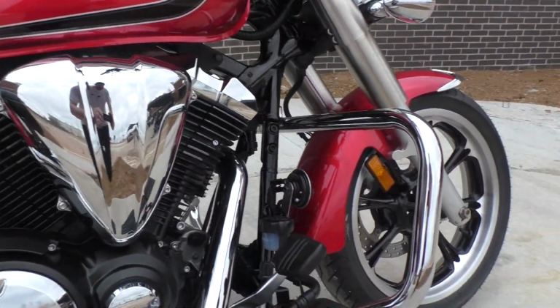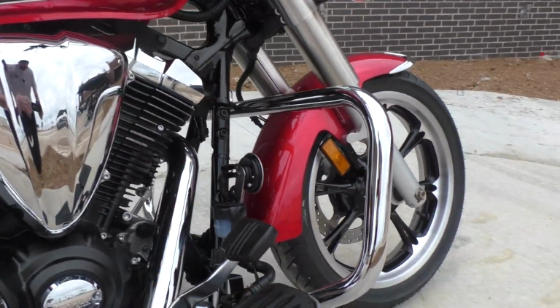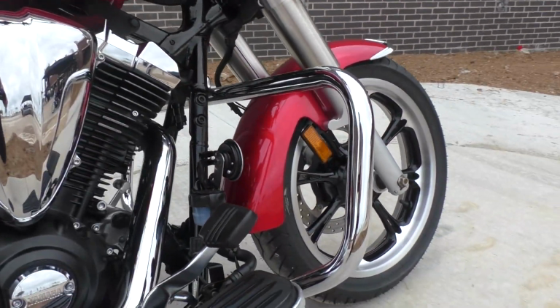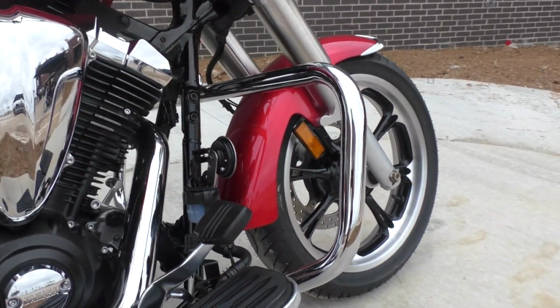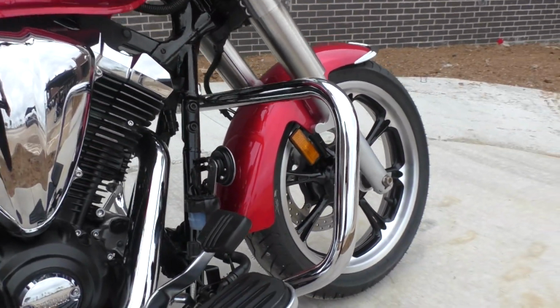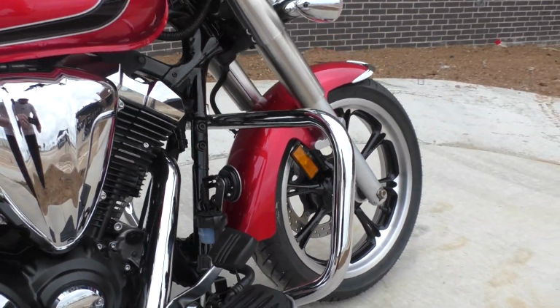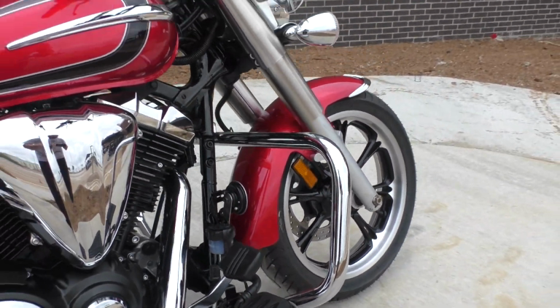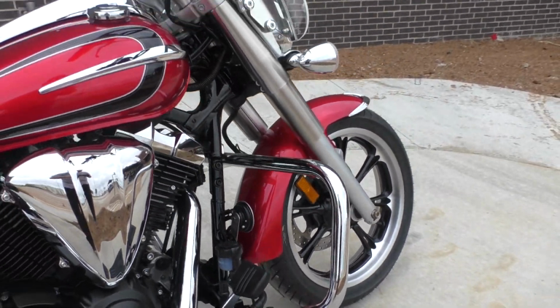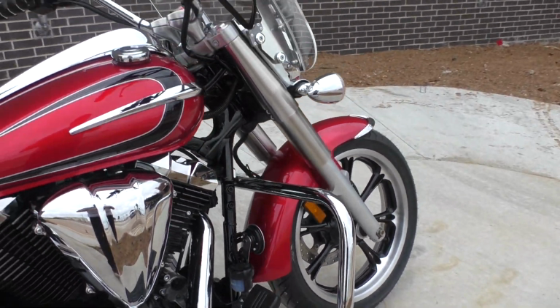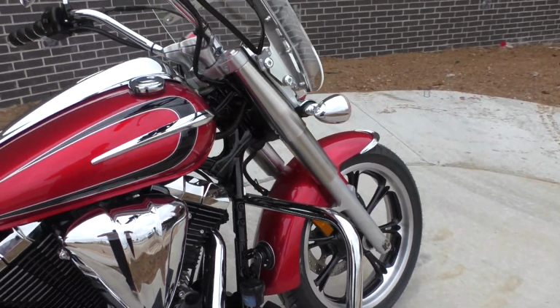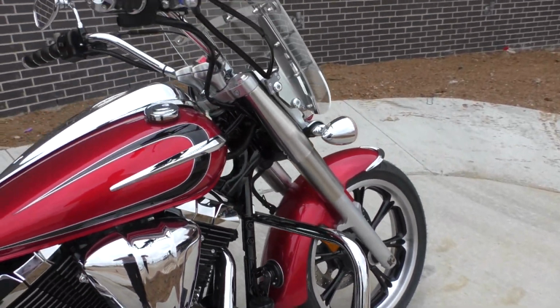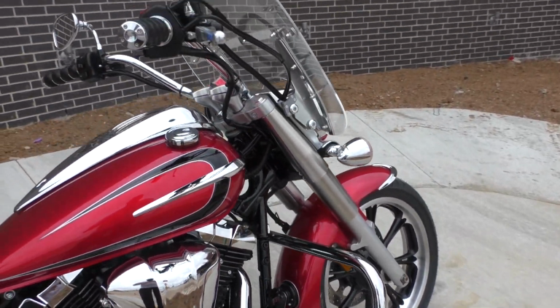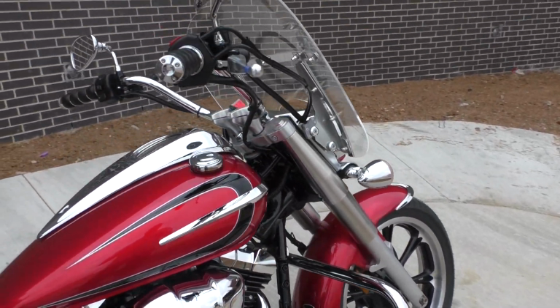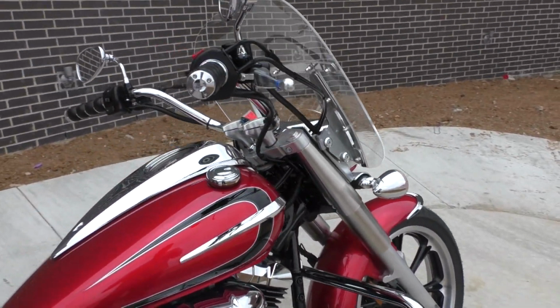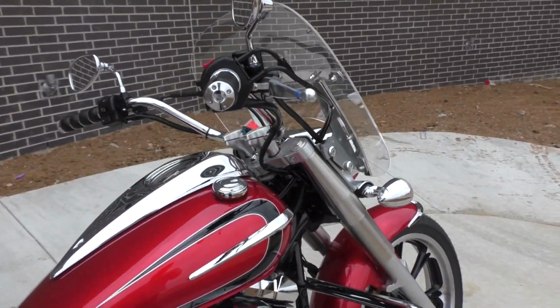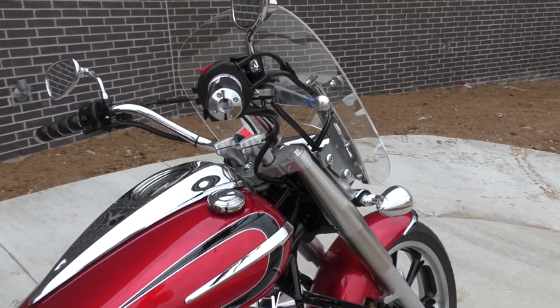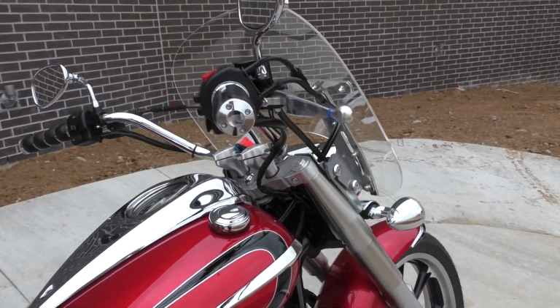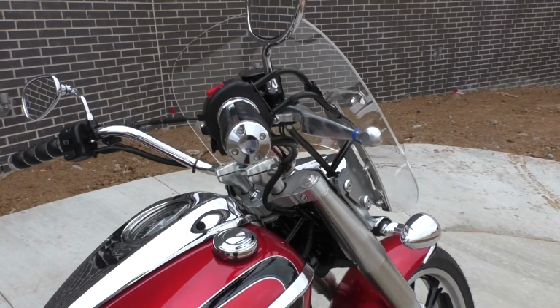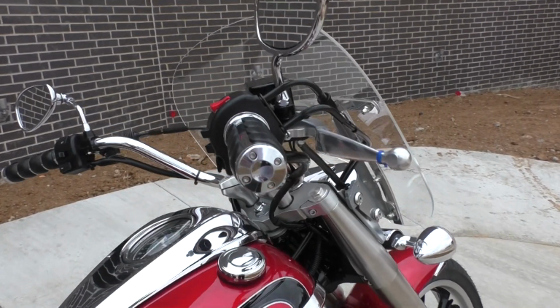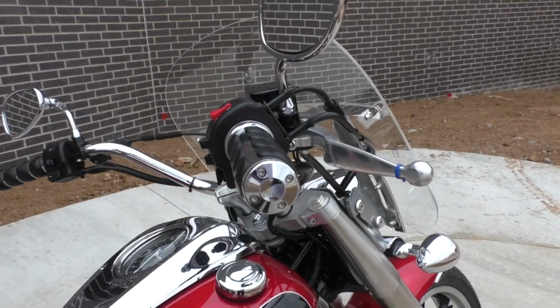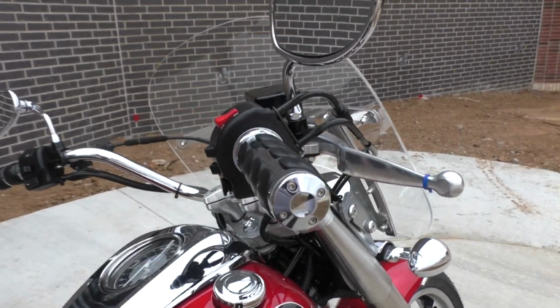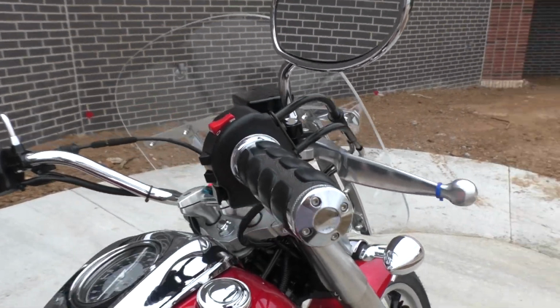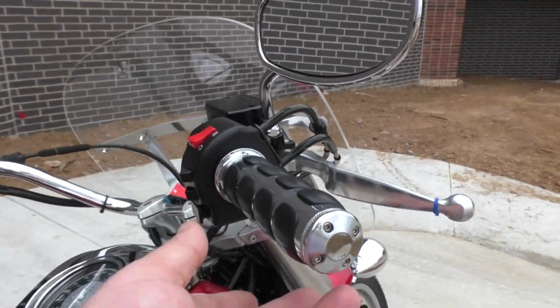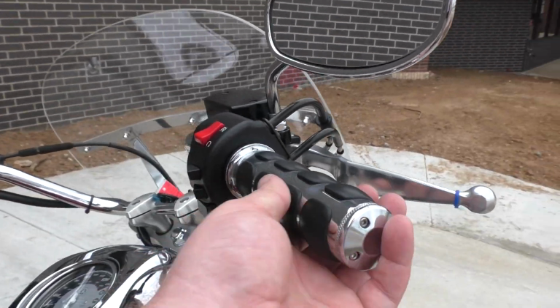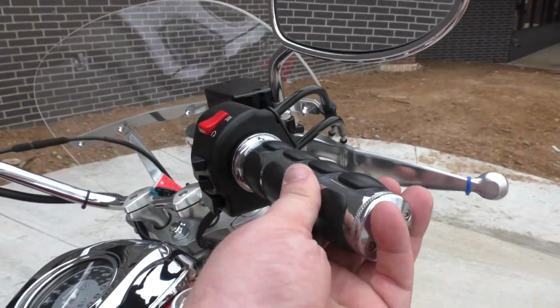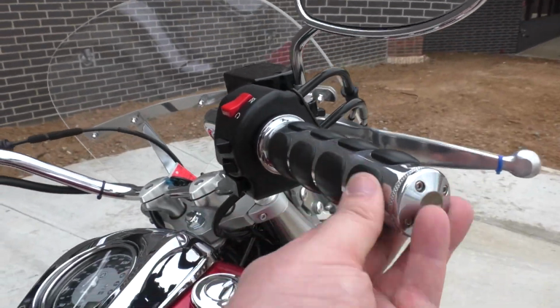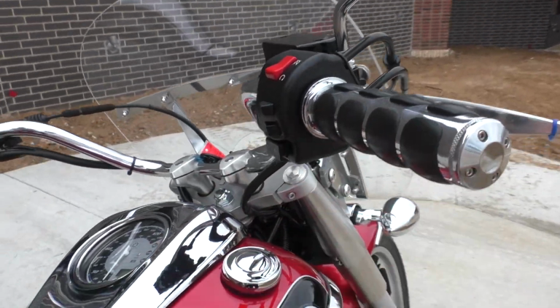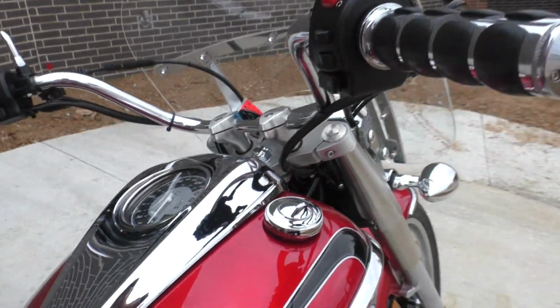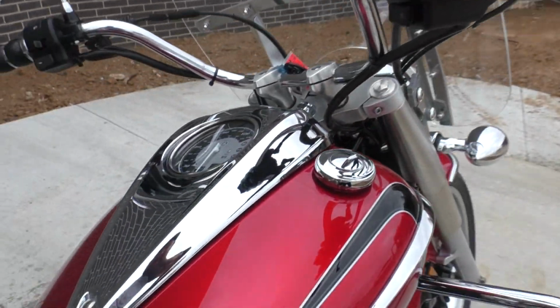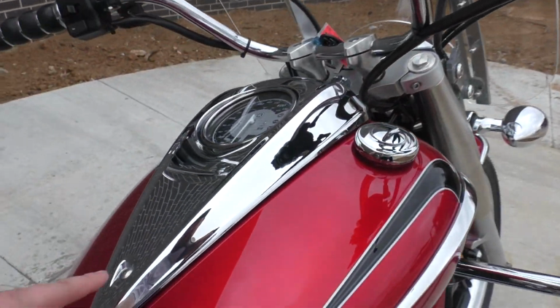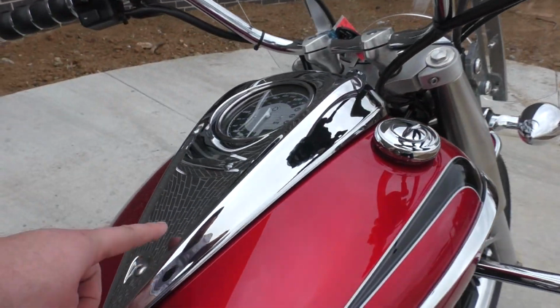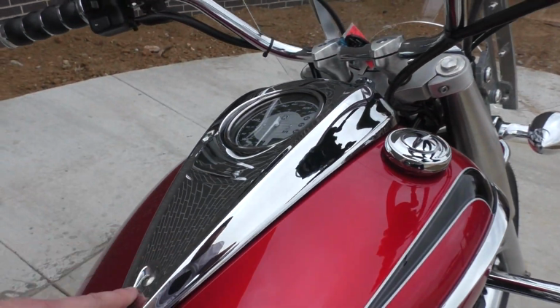It's got an engine guard — if you want to mount some highway pegs. Also has some upgraded grips and a nice big chrome dash.